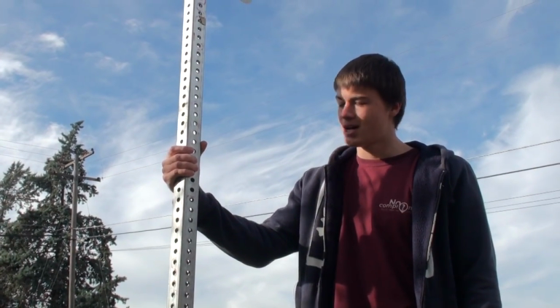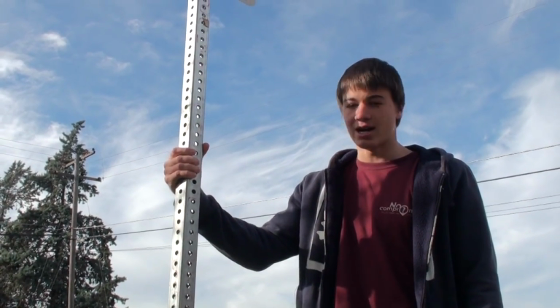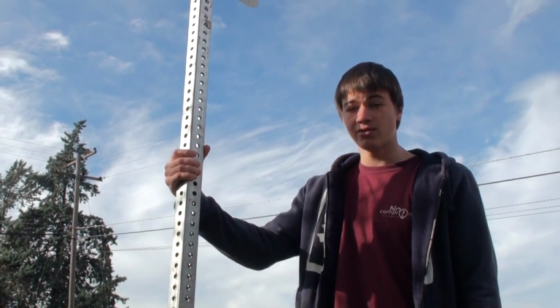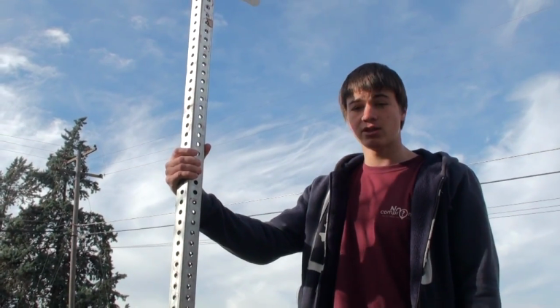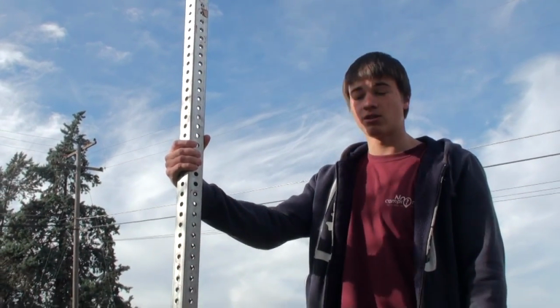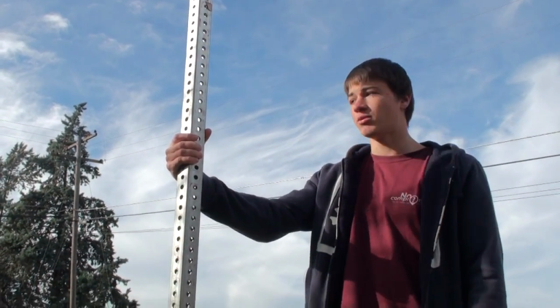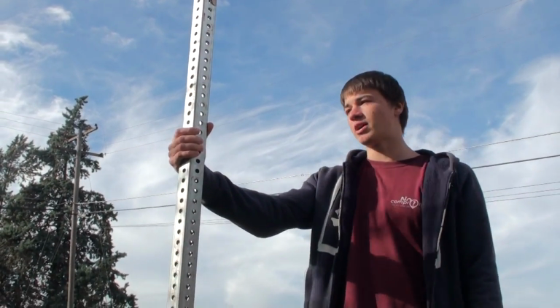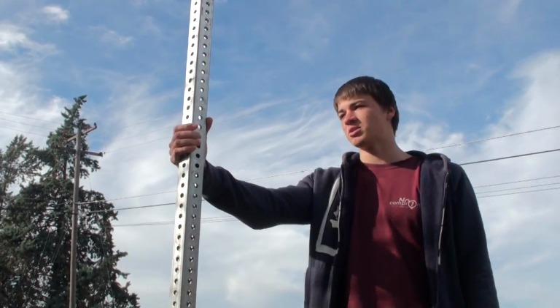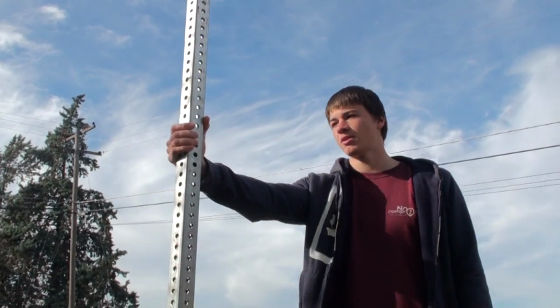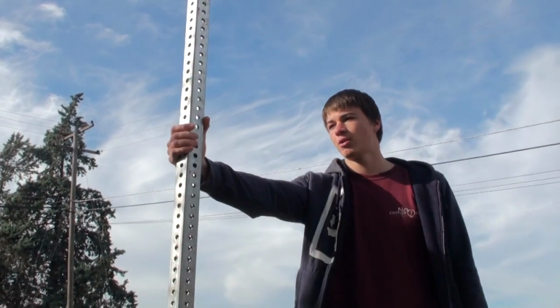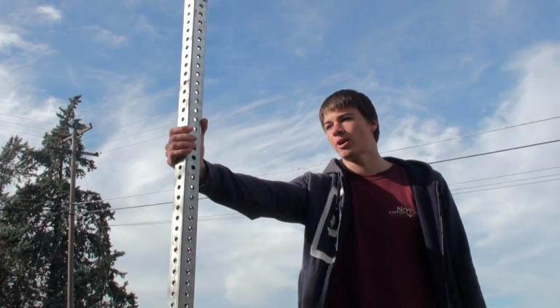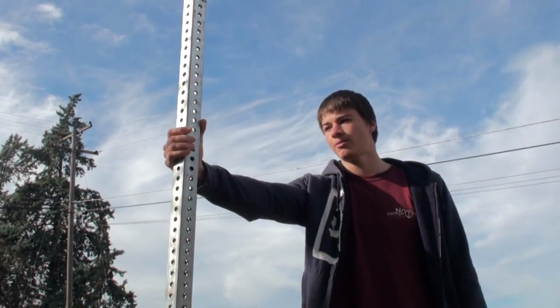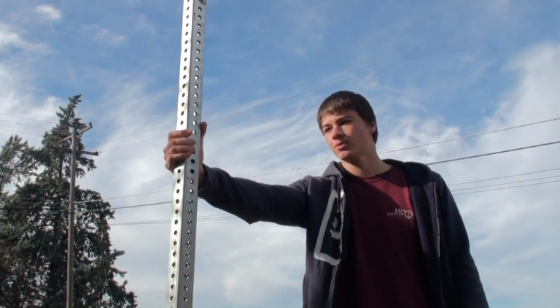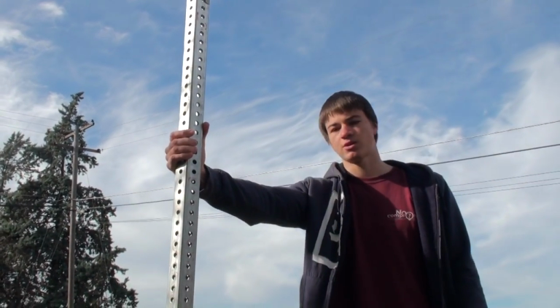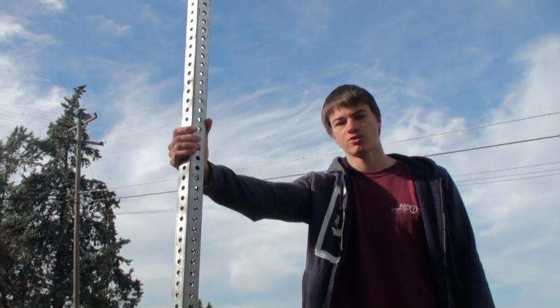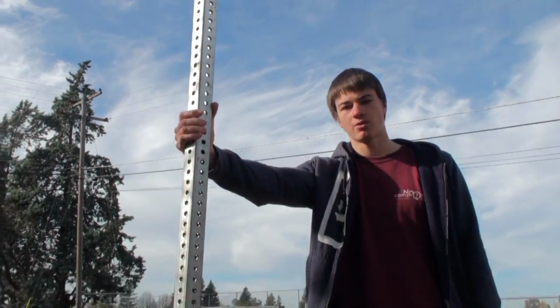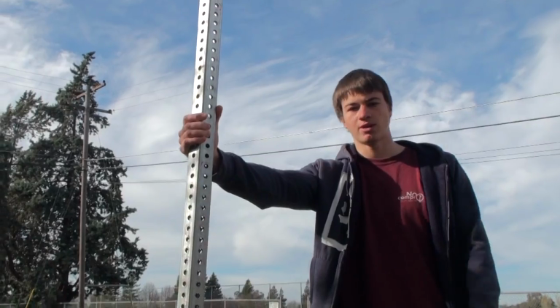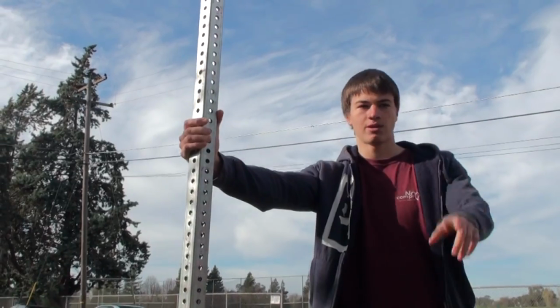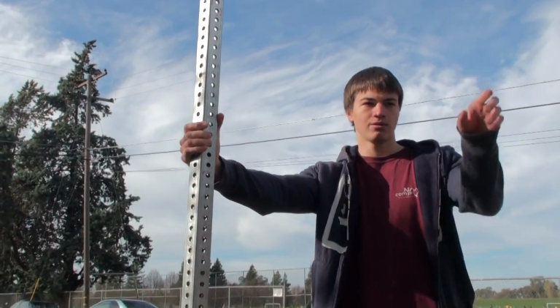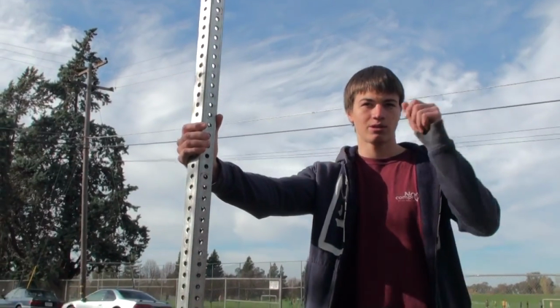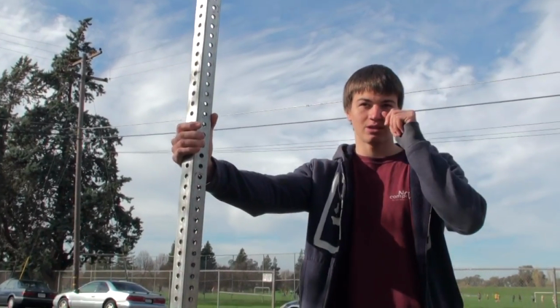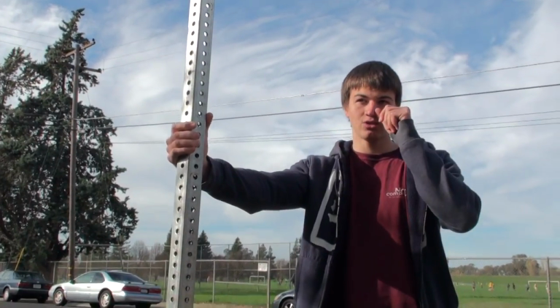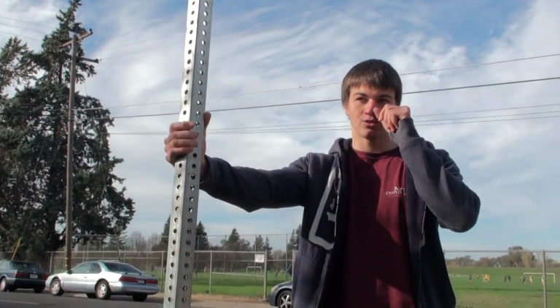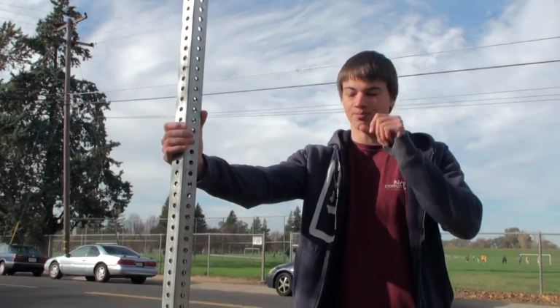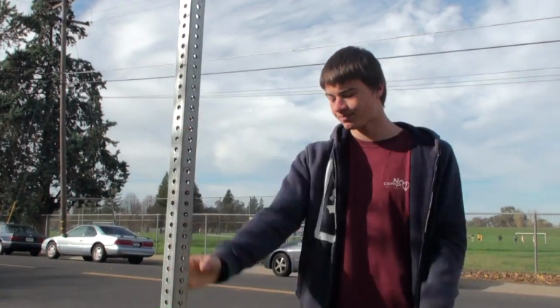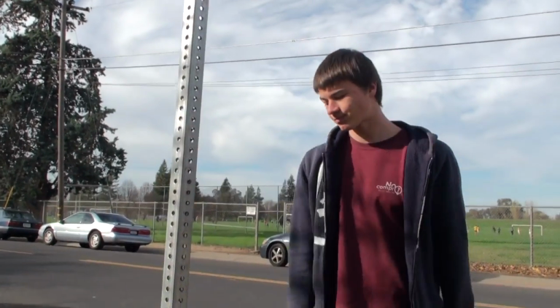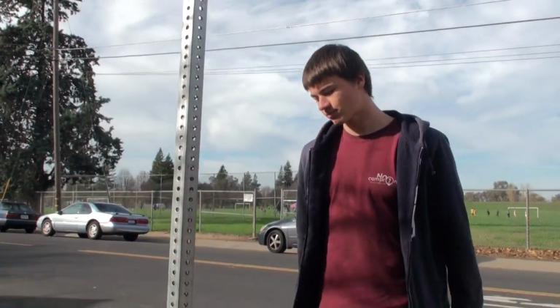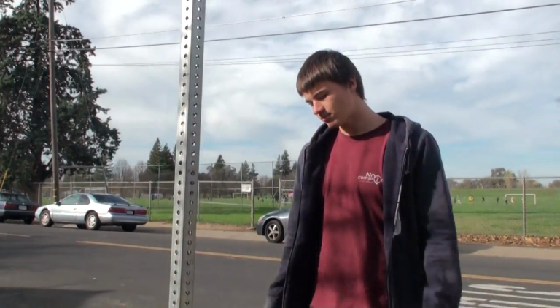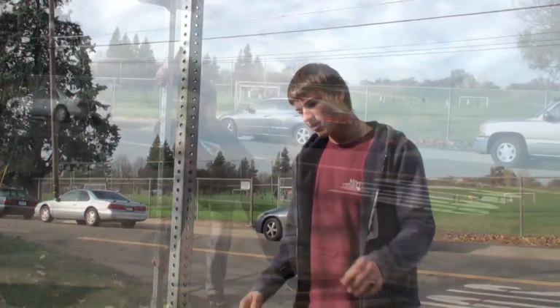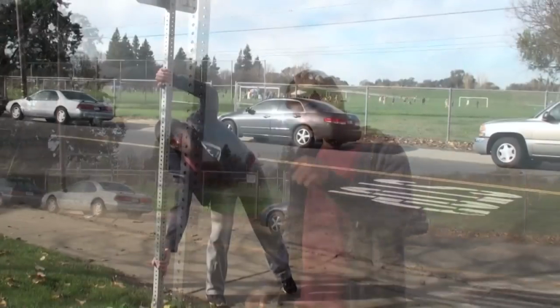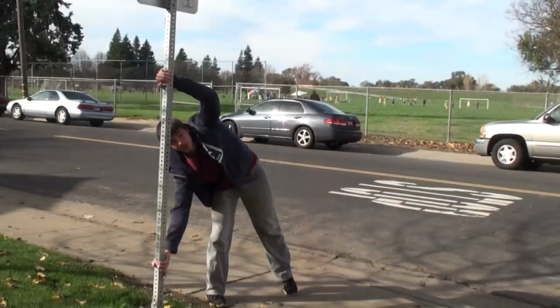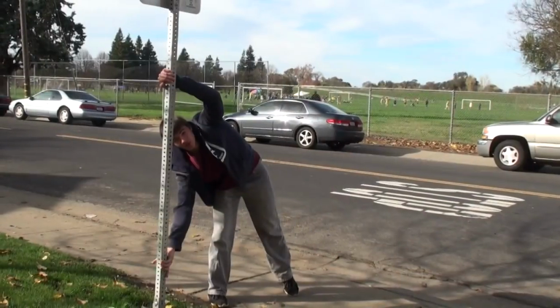I haven't done a human flag myself for a while, so I'll try one right now. Here's the grip.